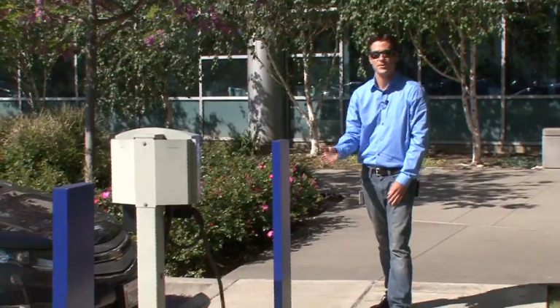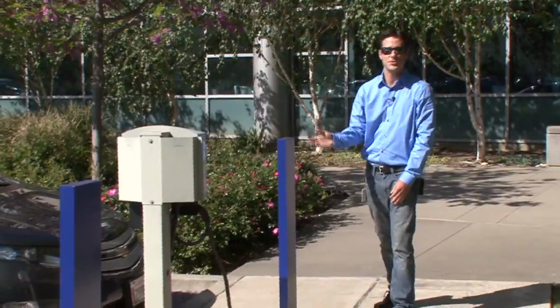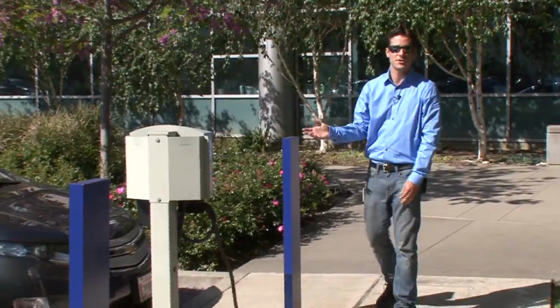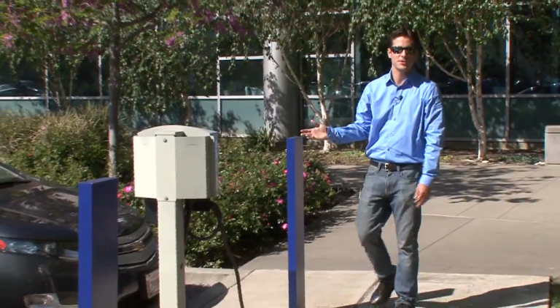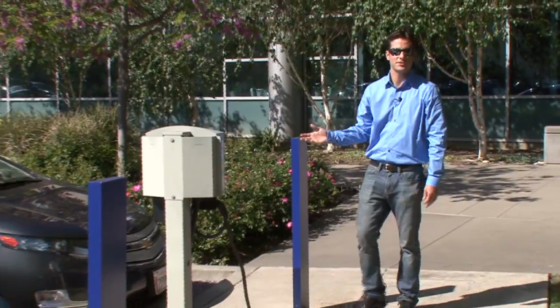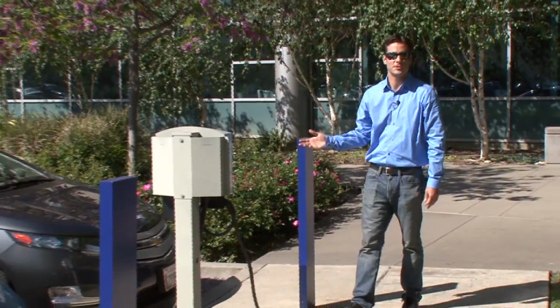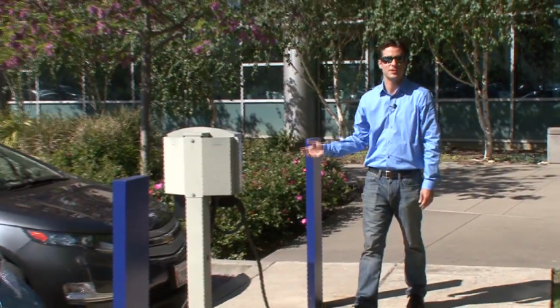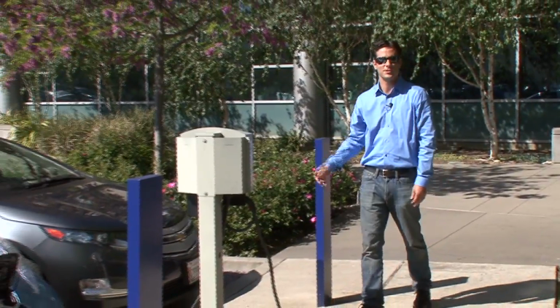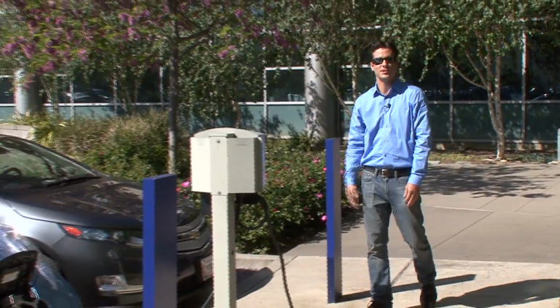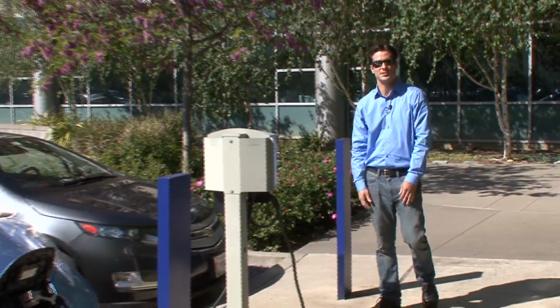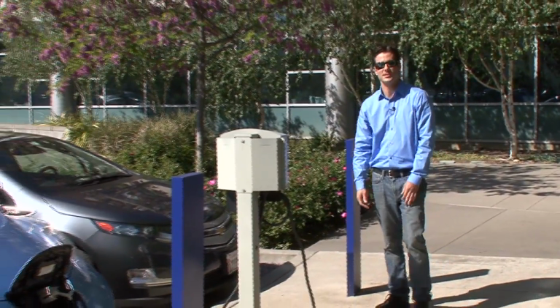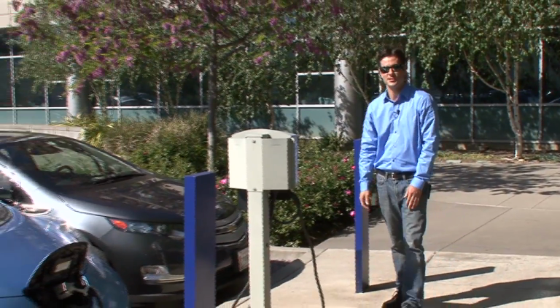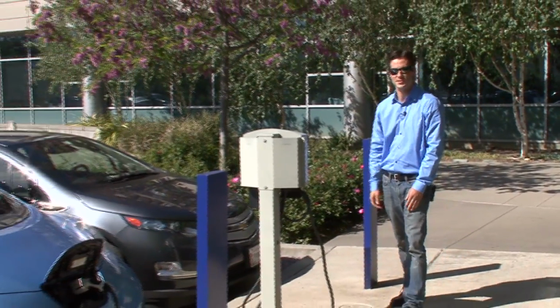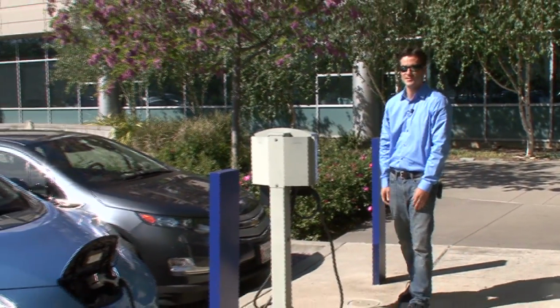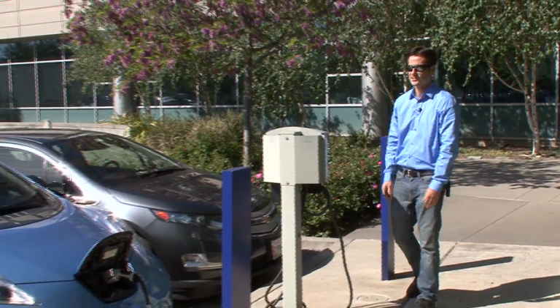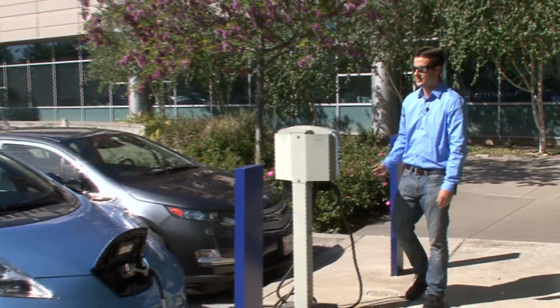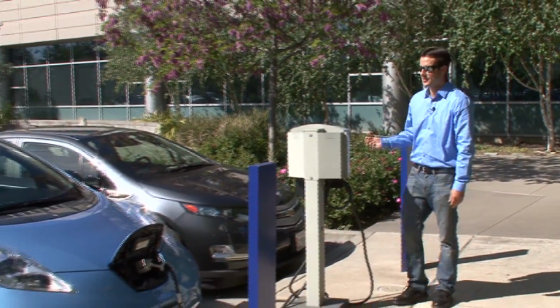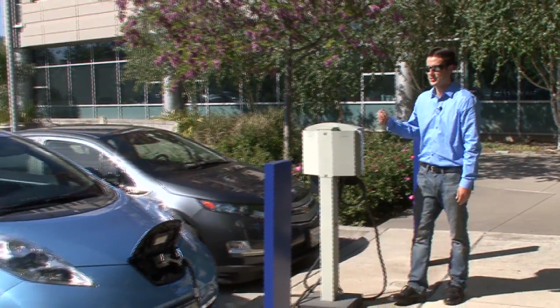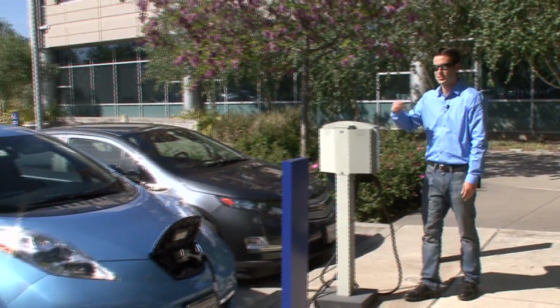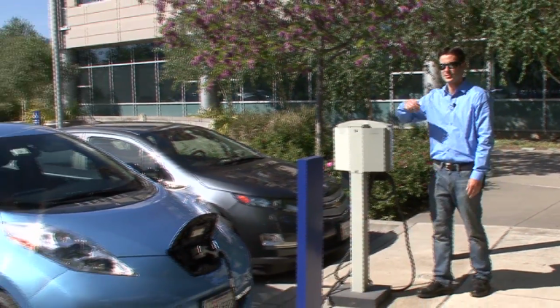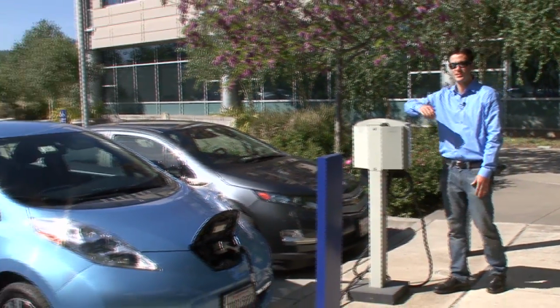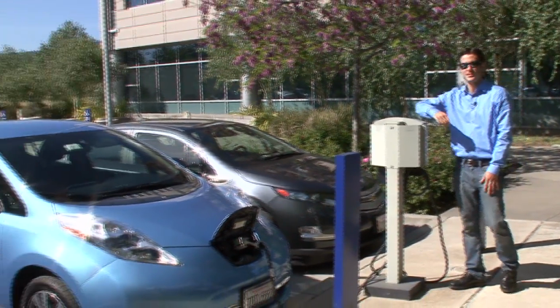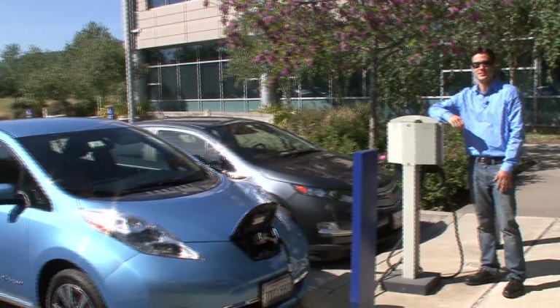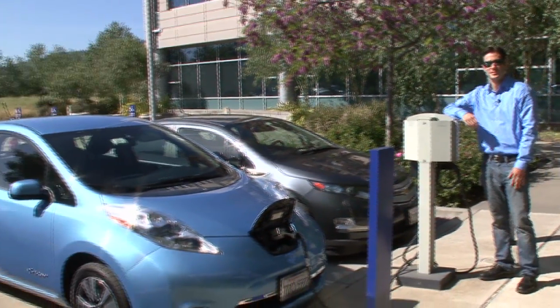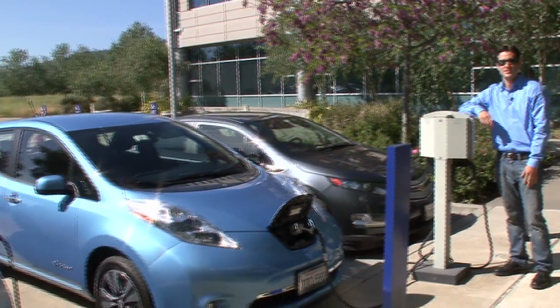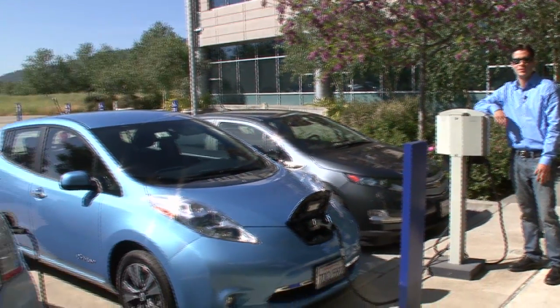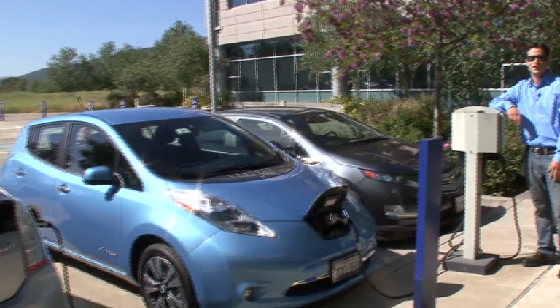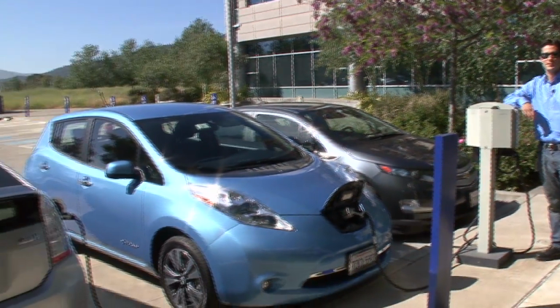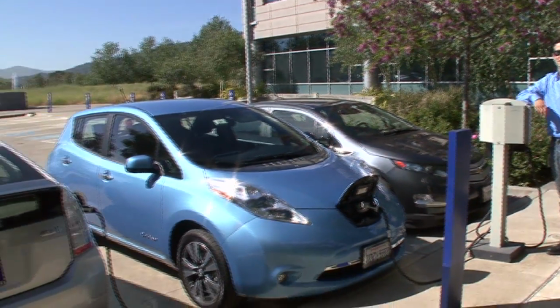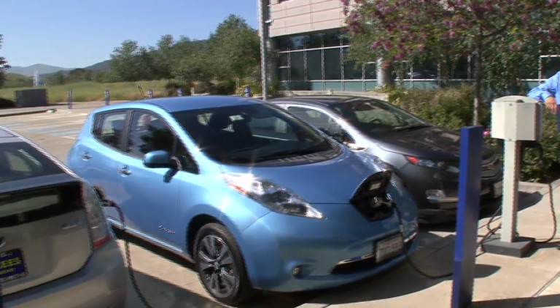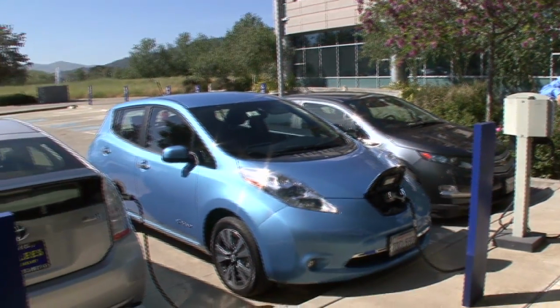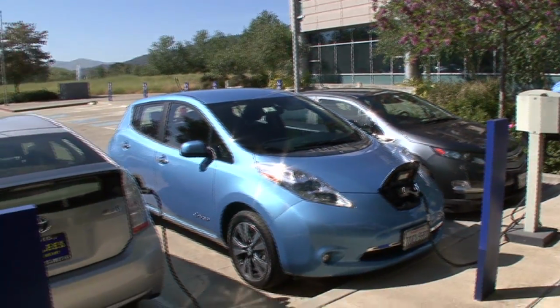These are our electric car charging stations. And as you can see, they're often in high demand.